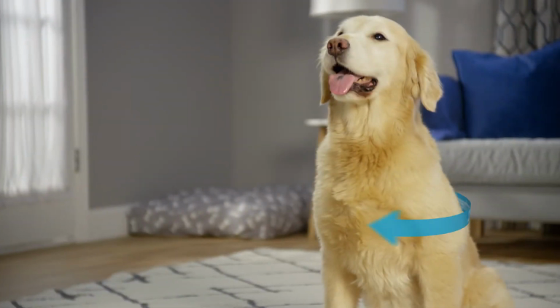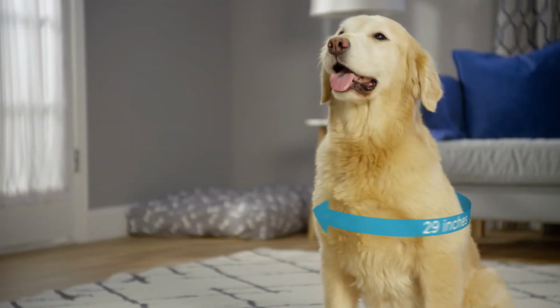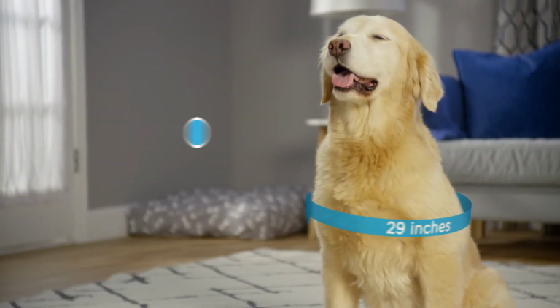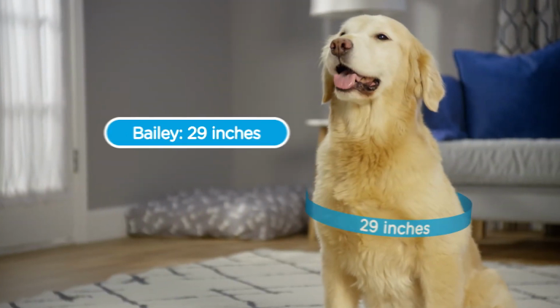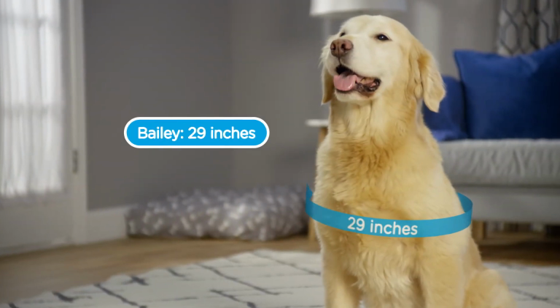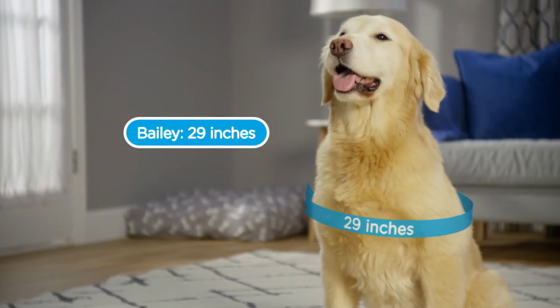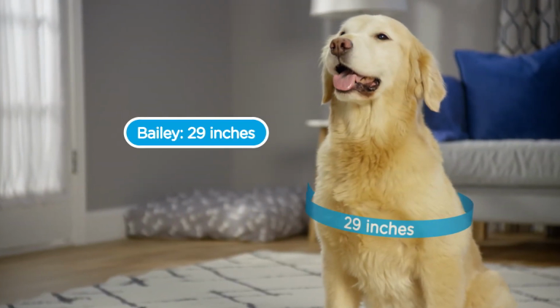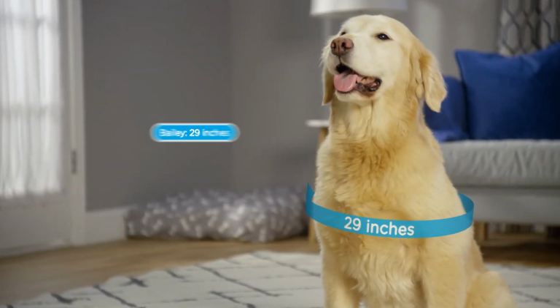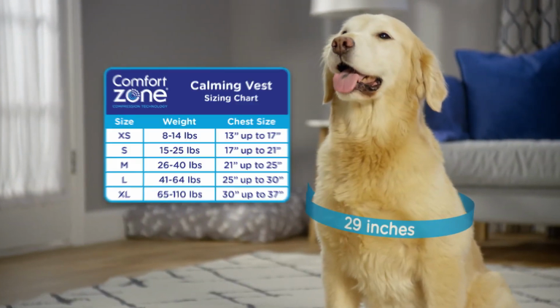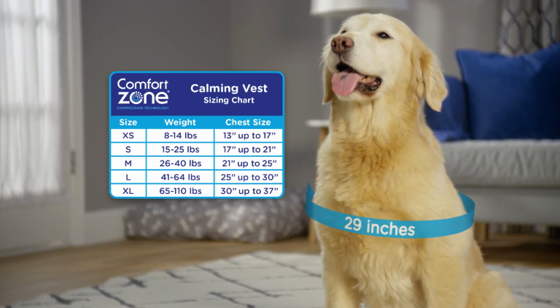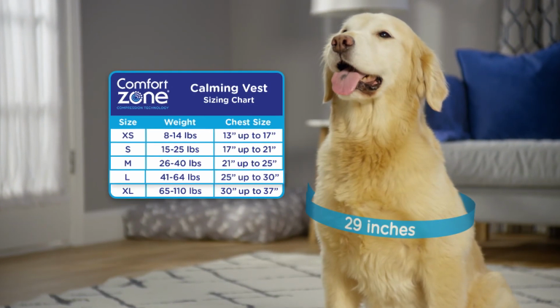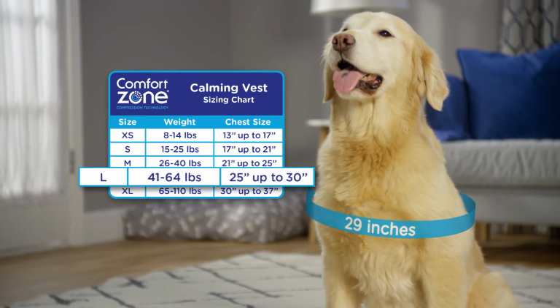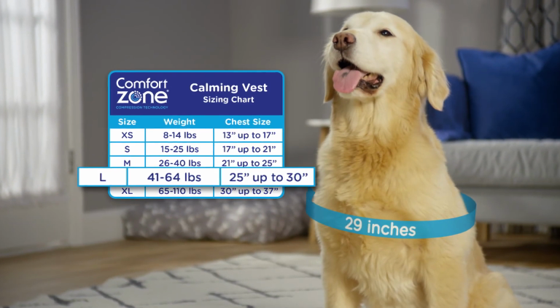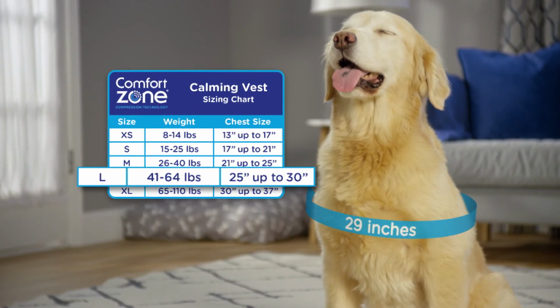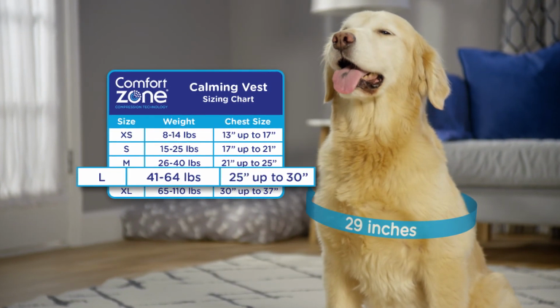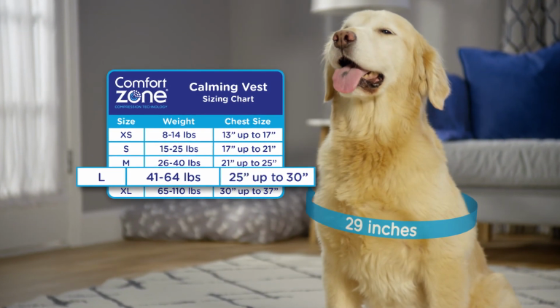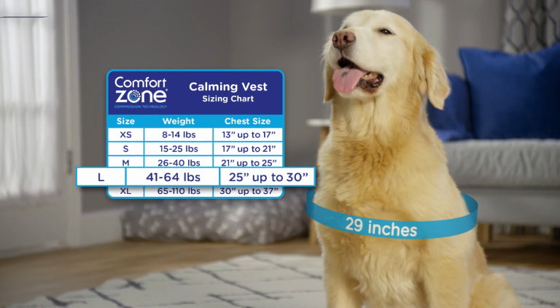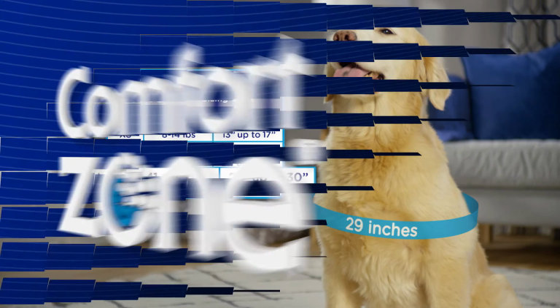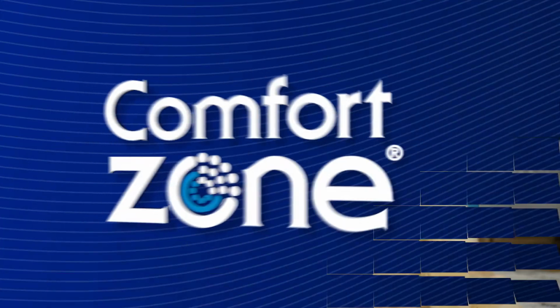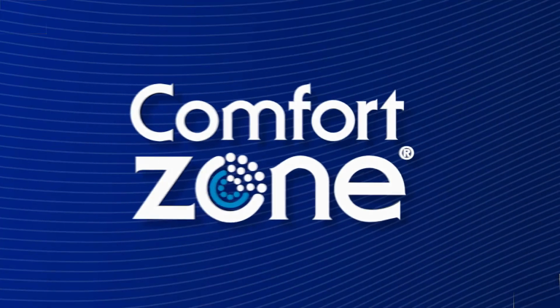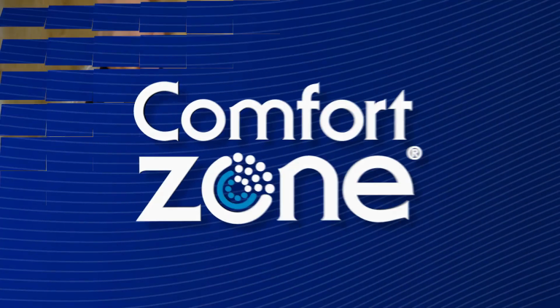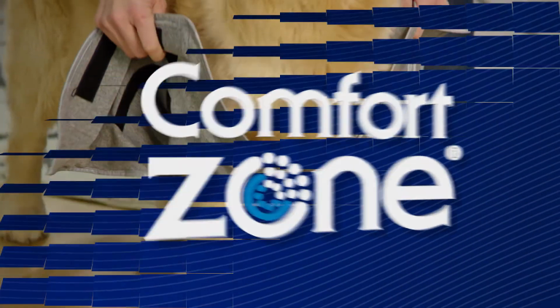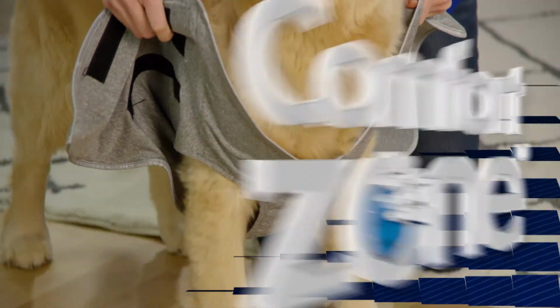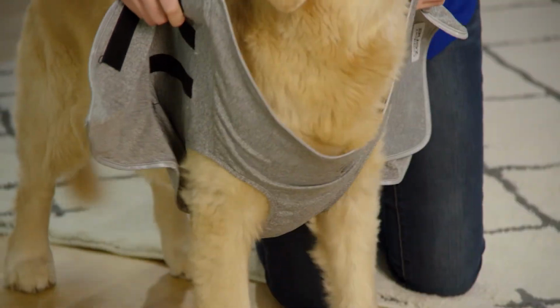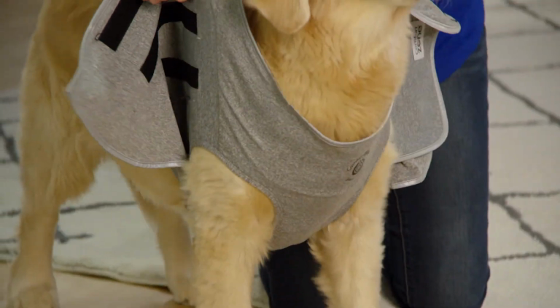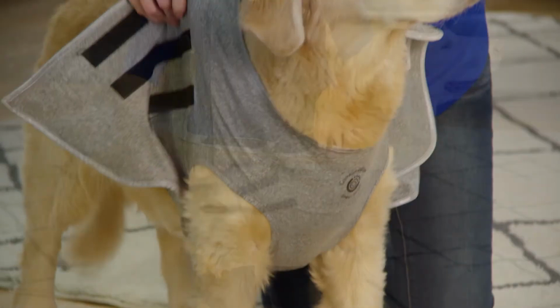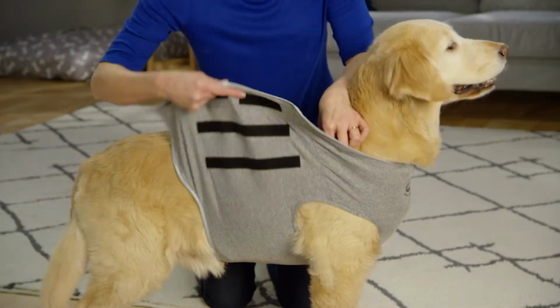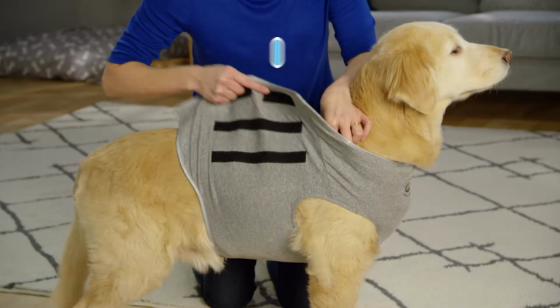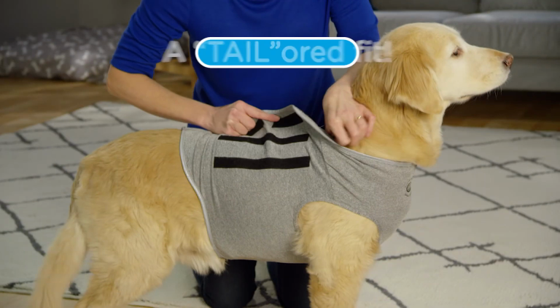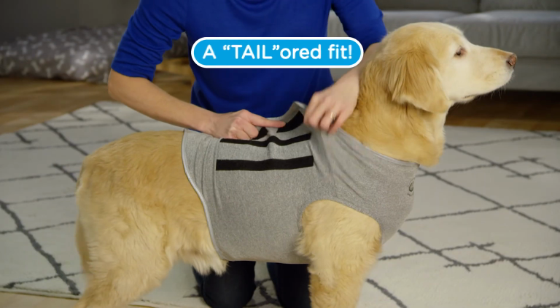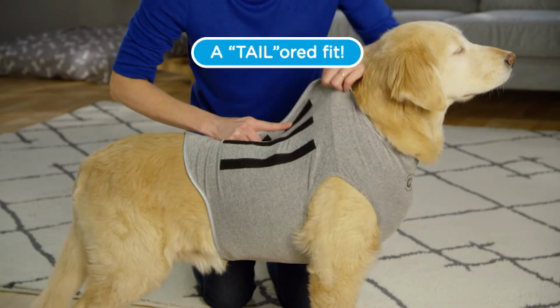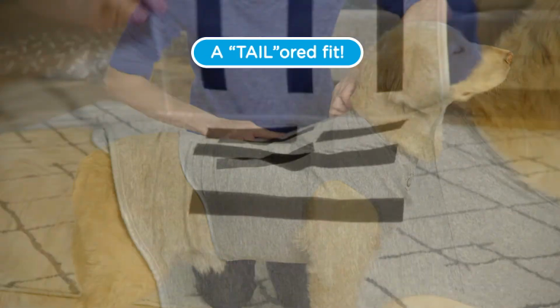Bailey is 29 inches, so that's a large. And that's all there is to it for a tailored fit.